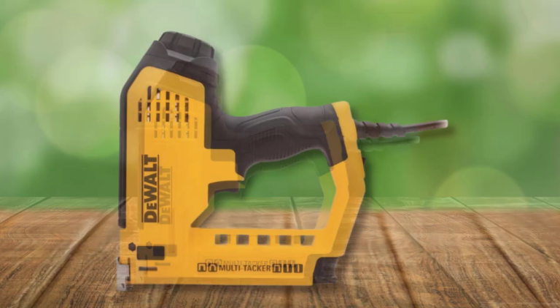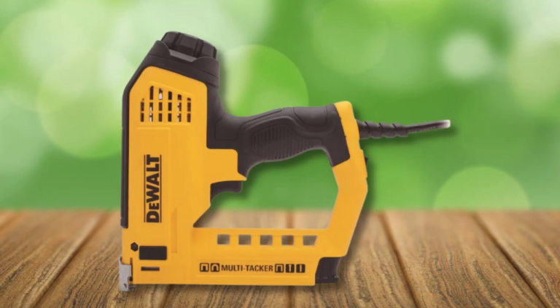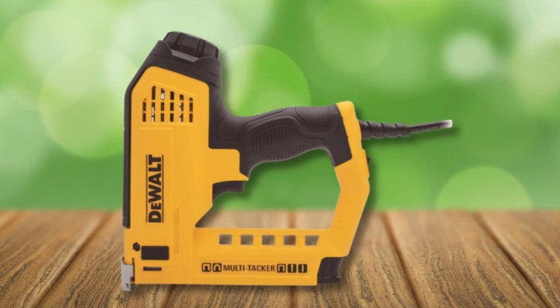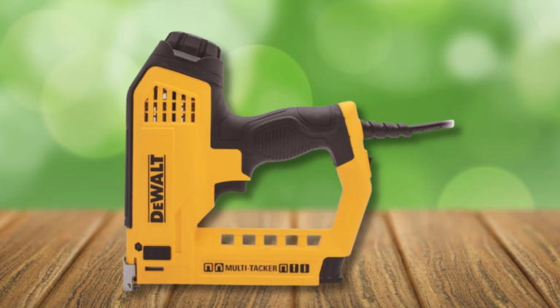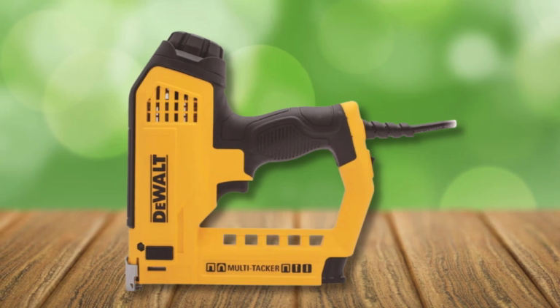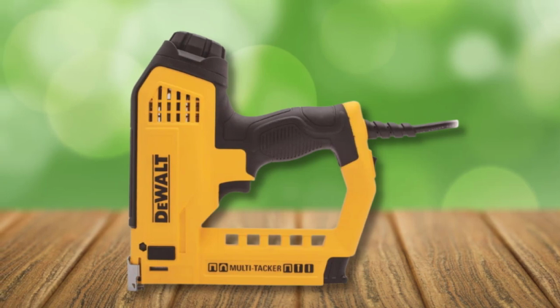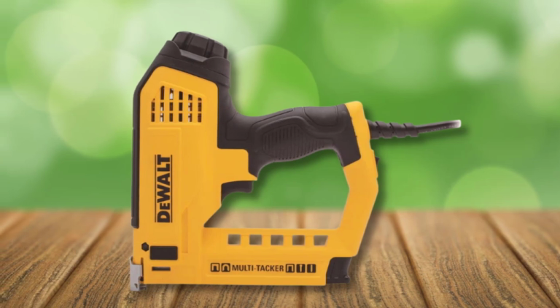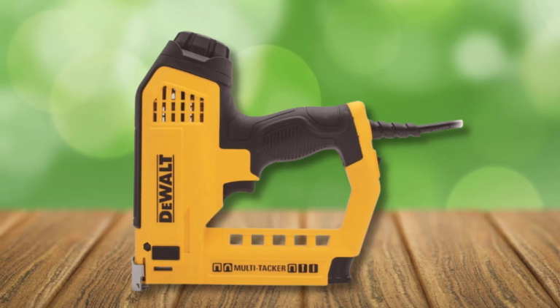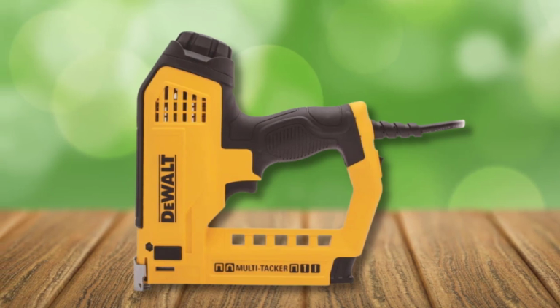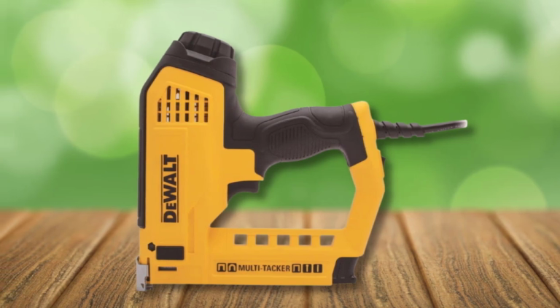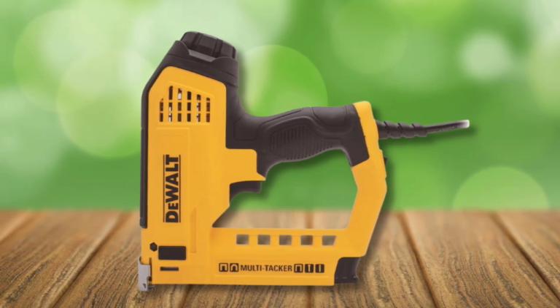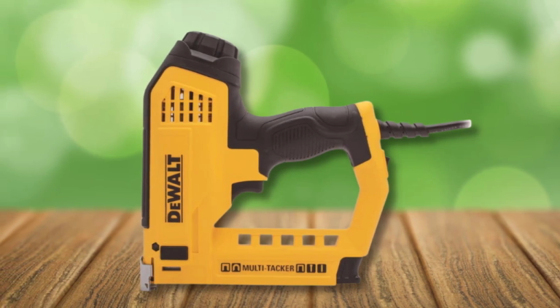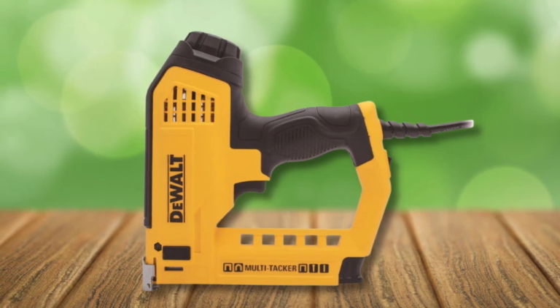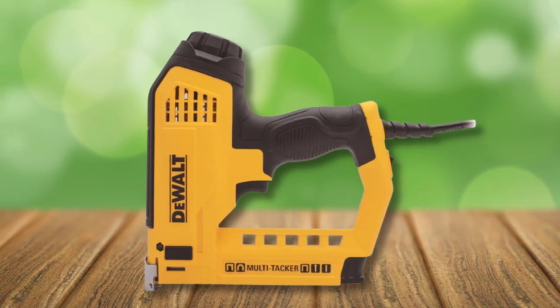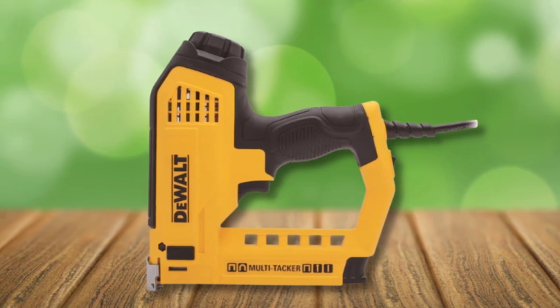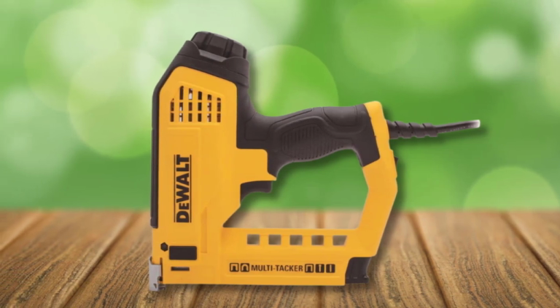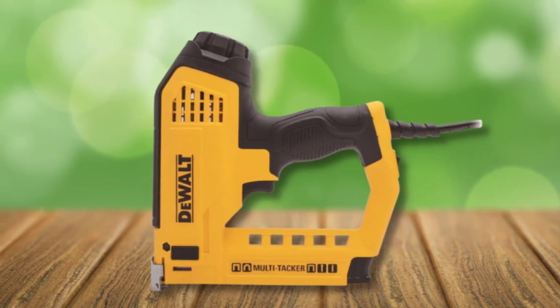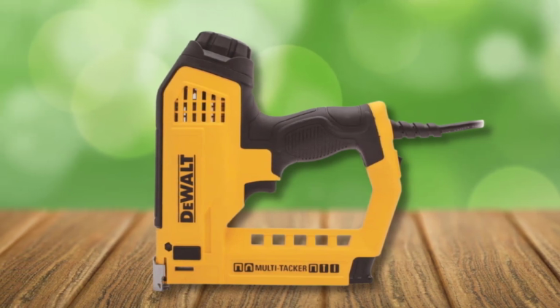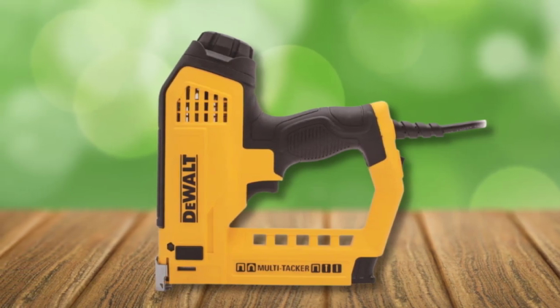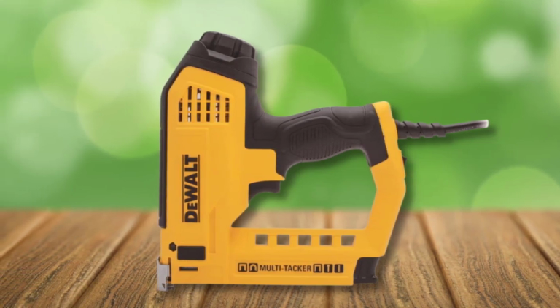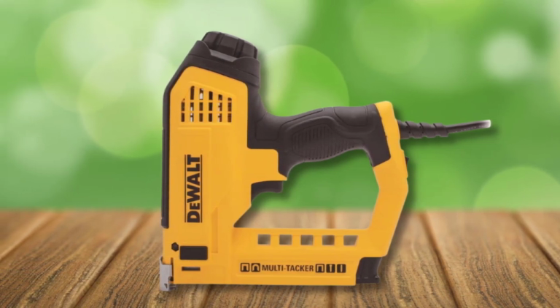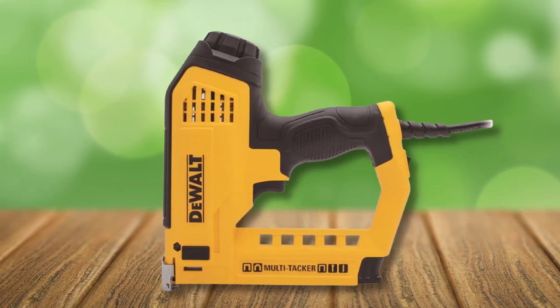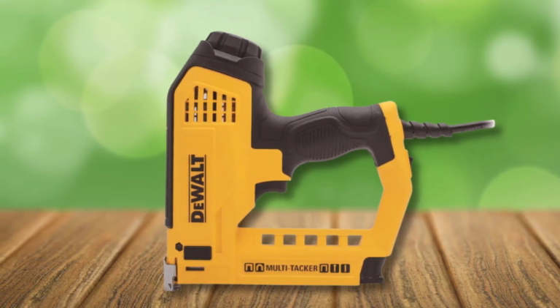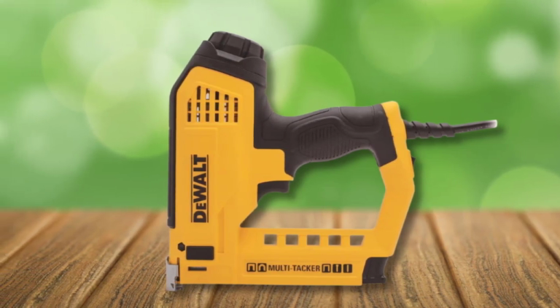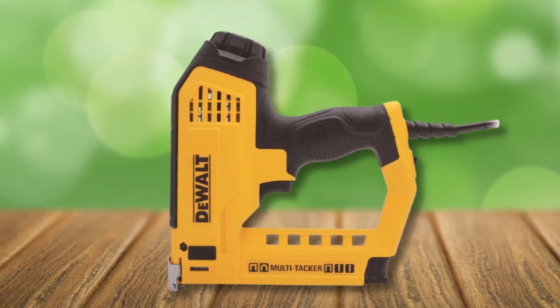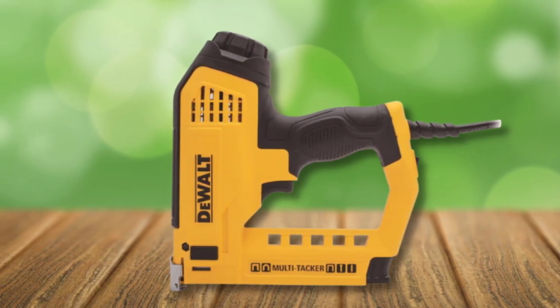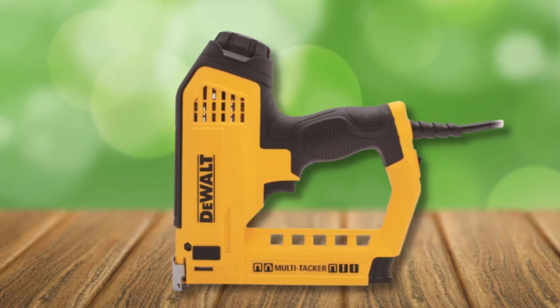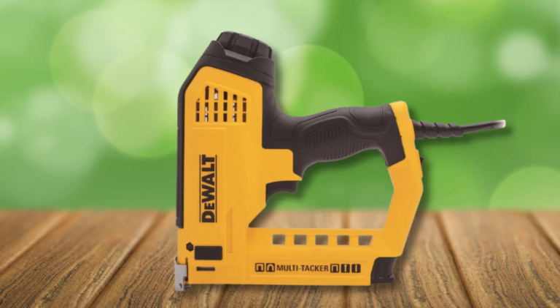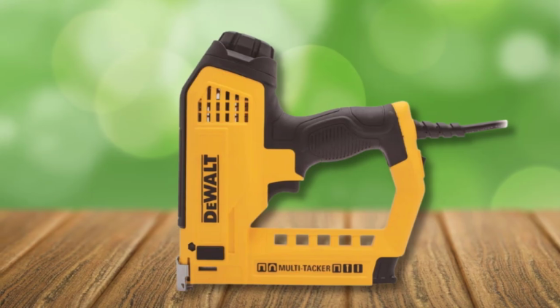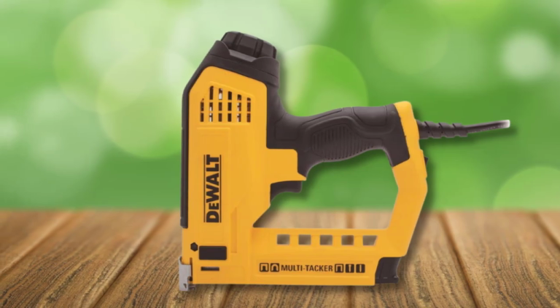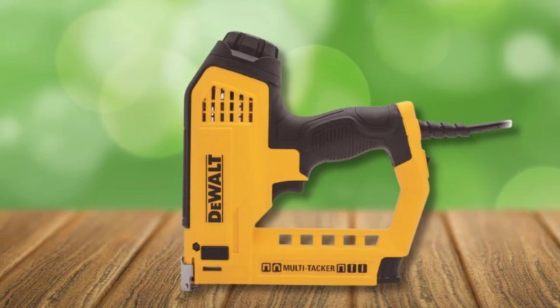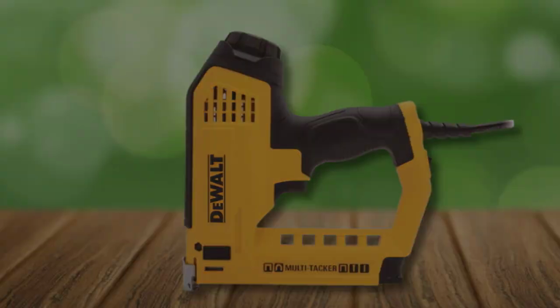It also includes a wire guide for safely stapling electrical wire, a handy feature for any job requiring even a low bit of wiring.